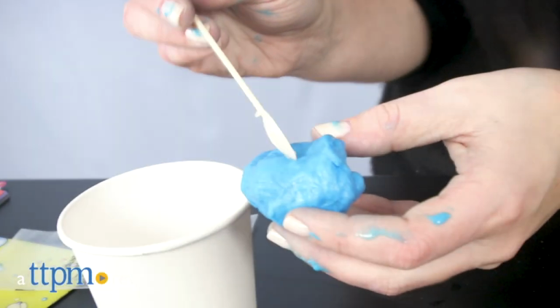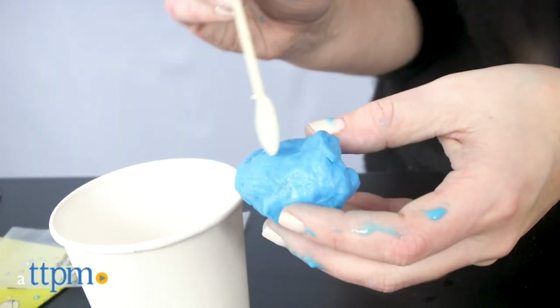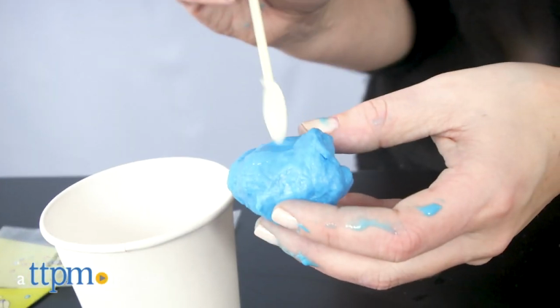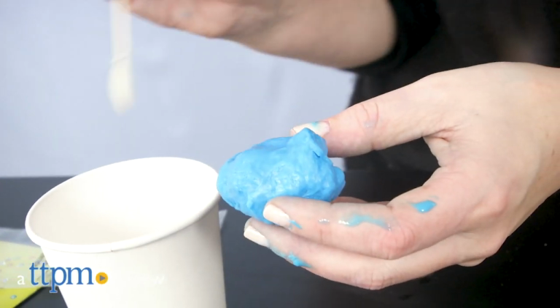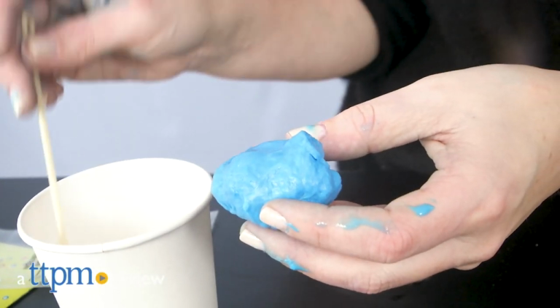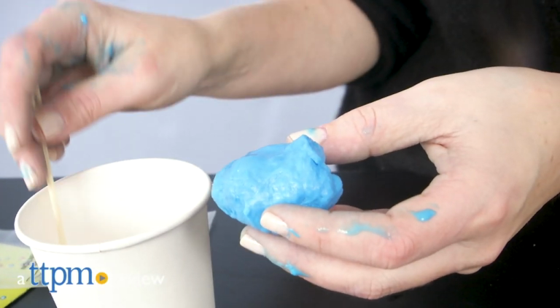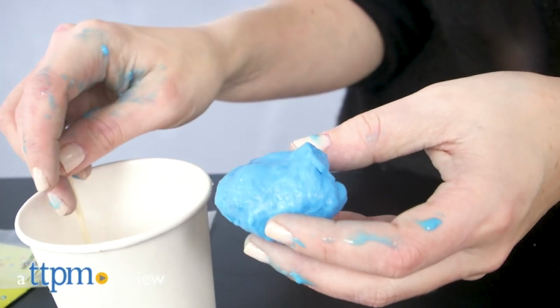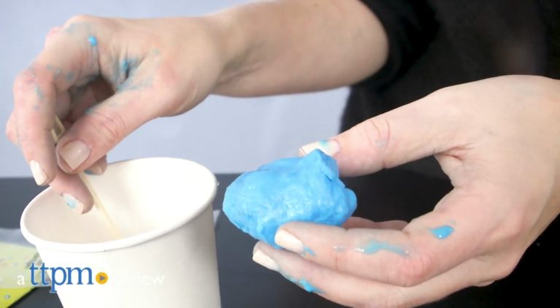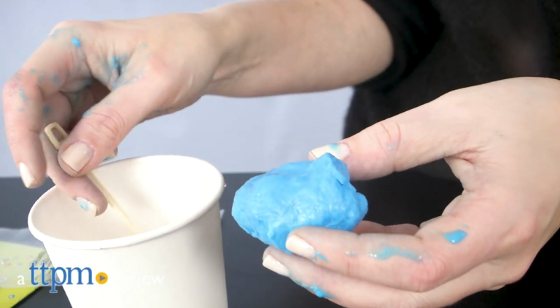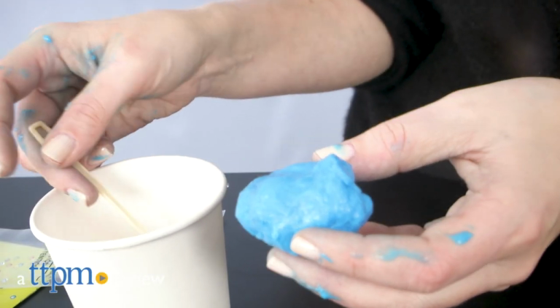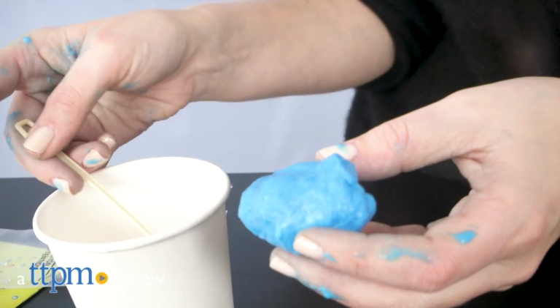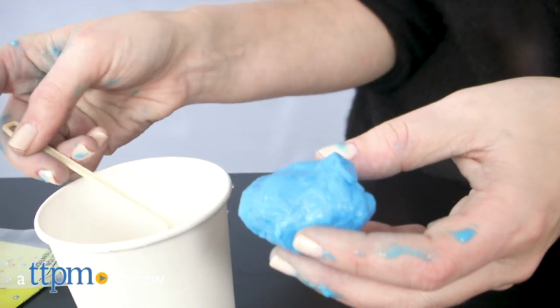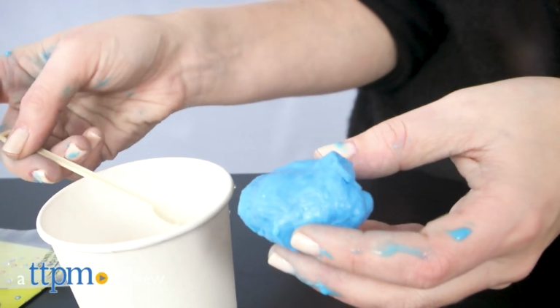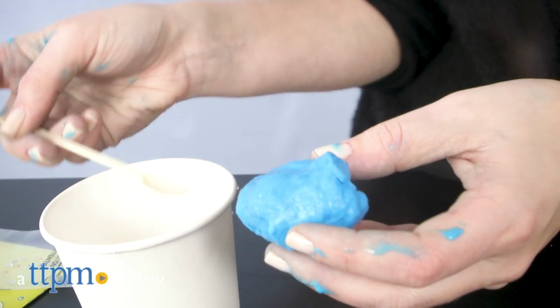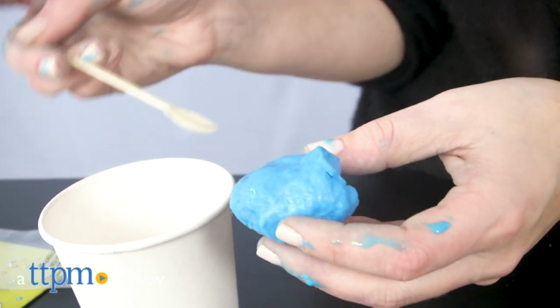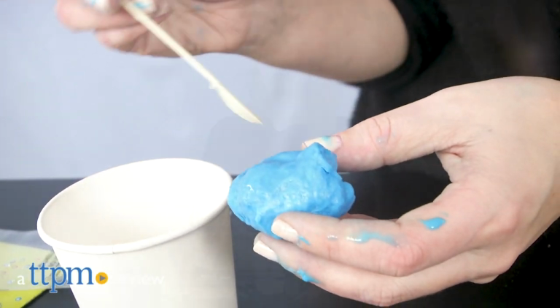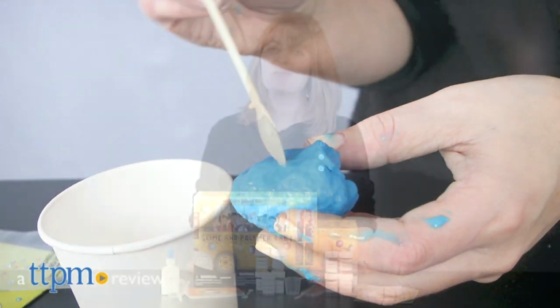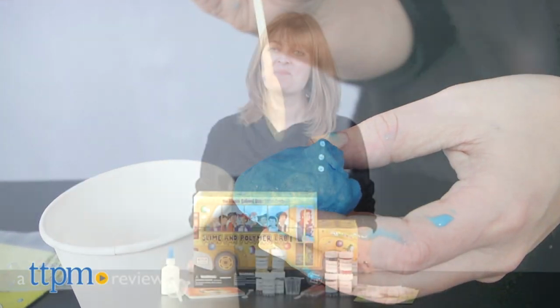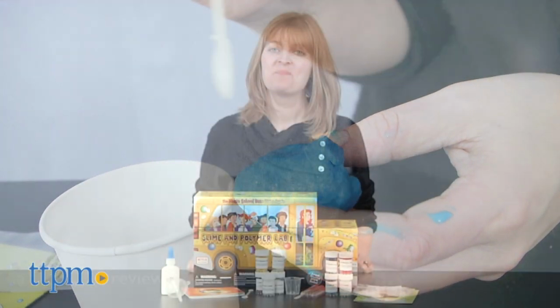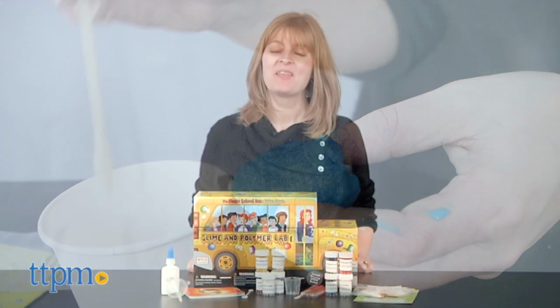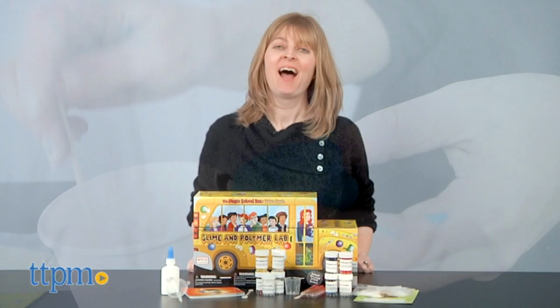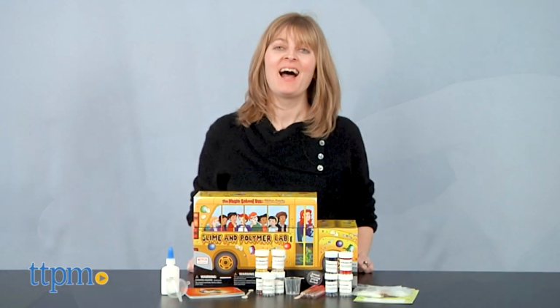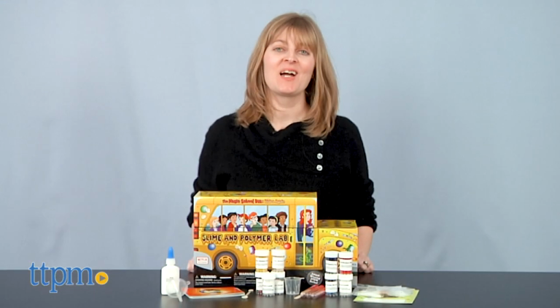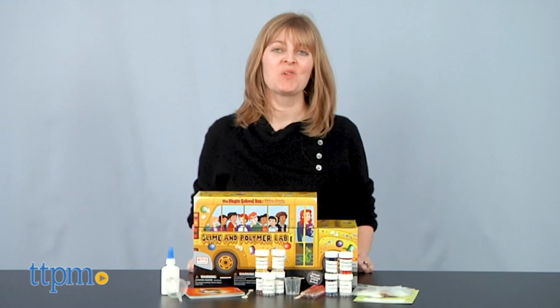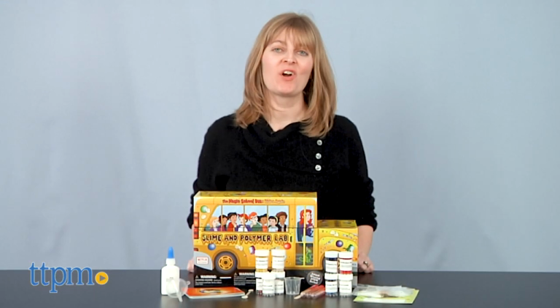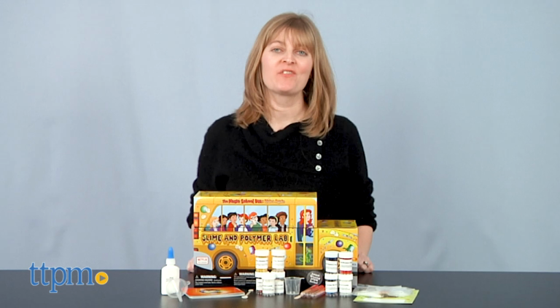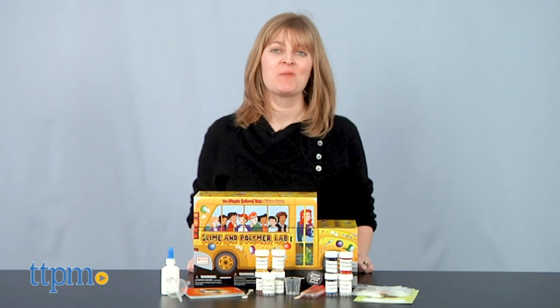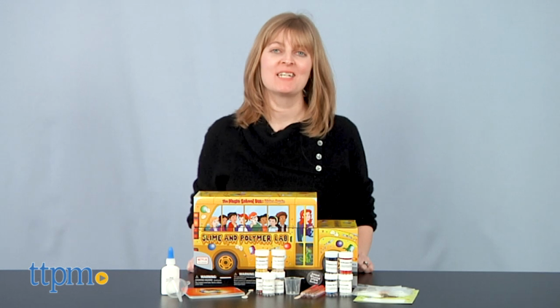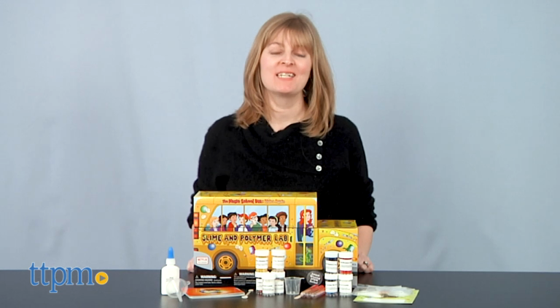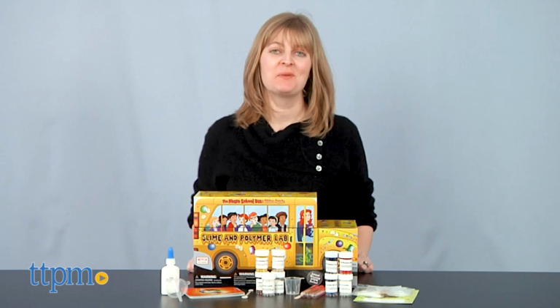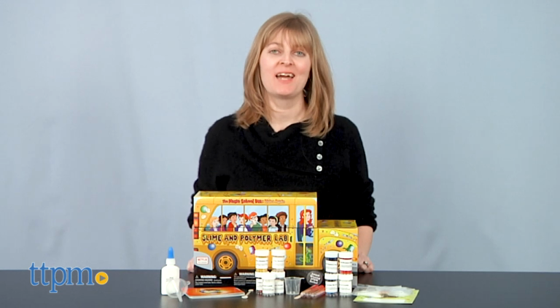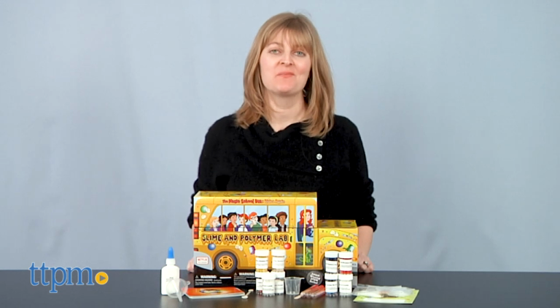Did you know that slime can be scientific? Hi, I'm Laurie from TTPM.